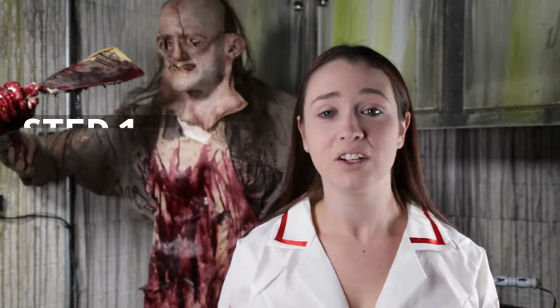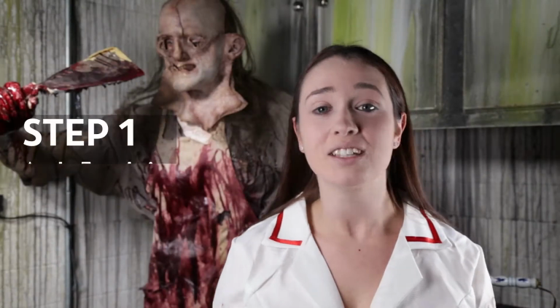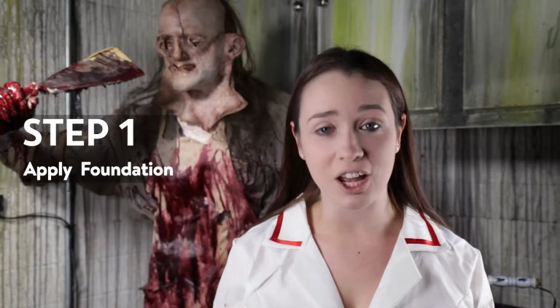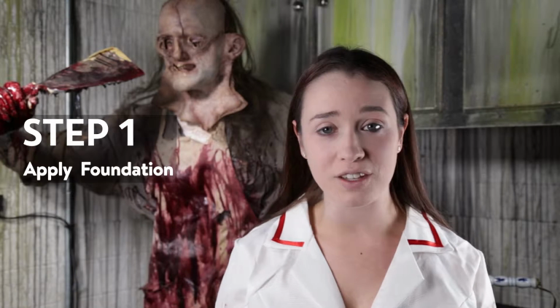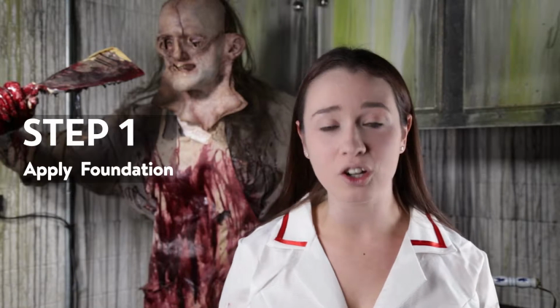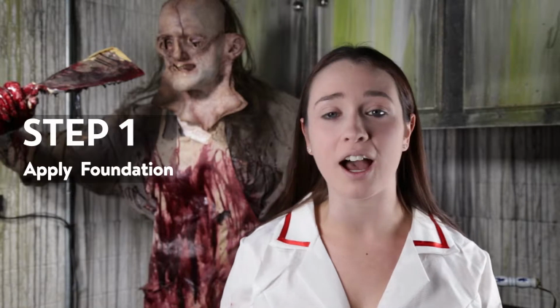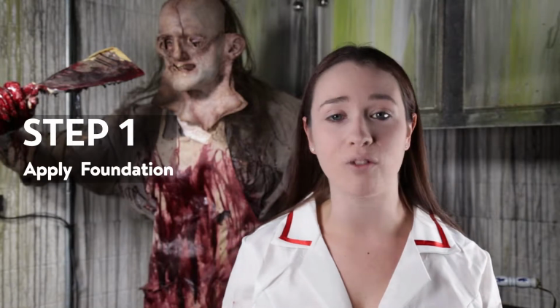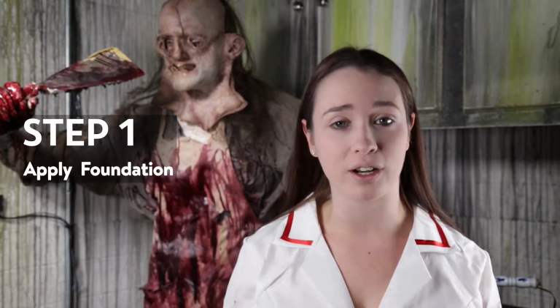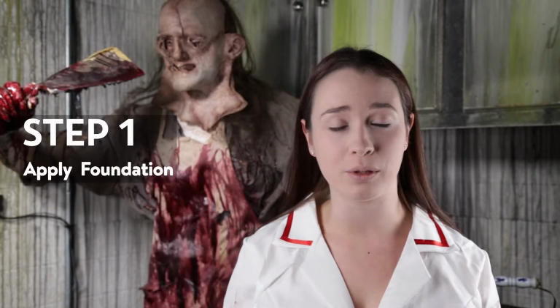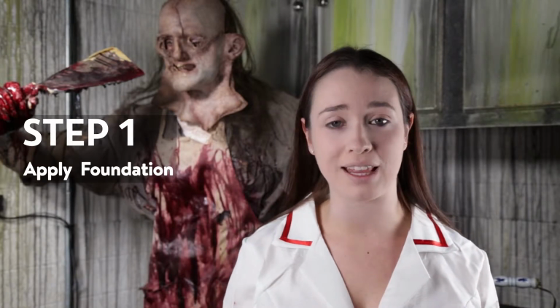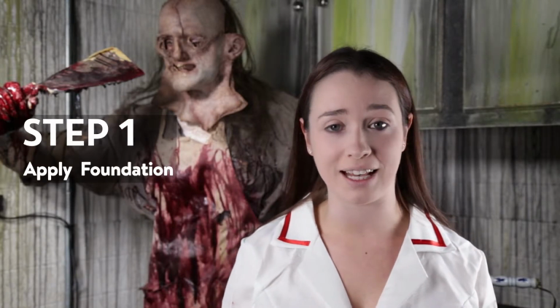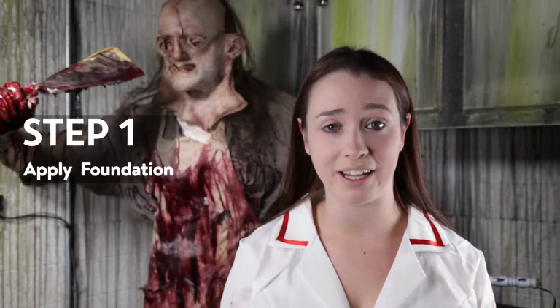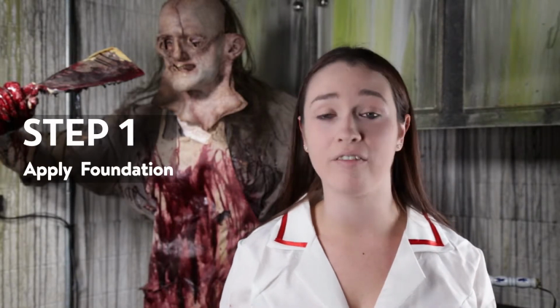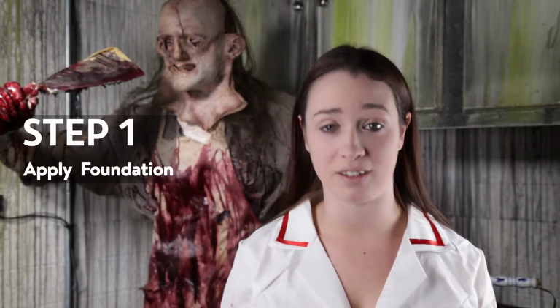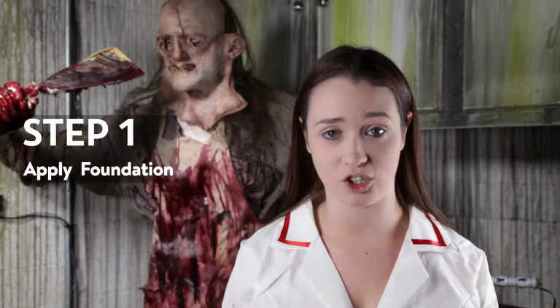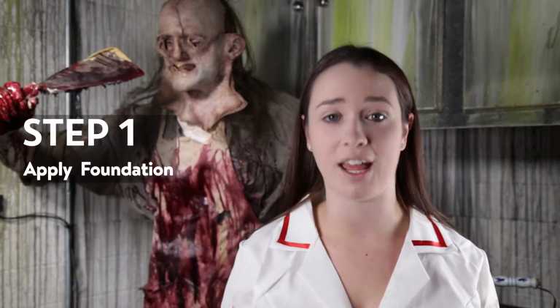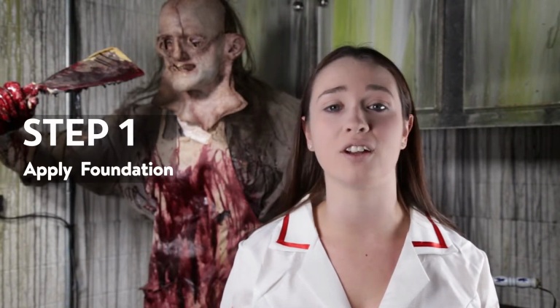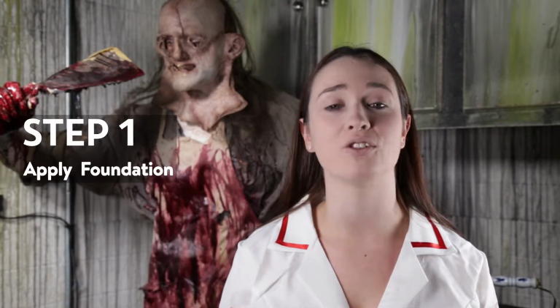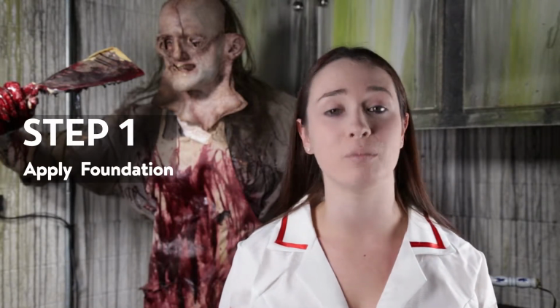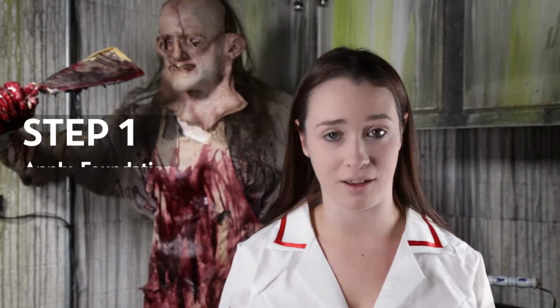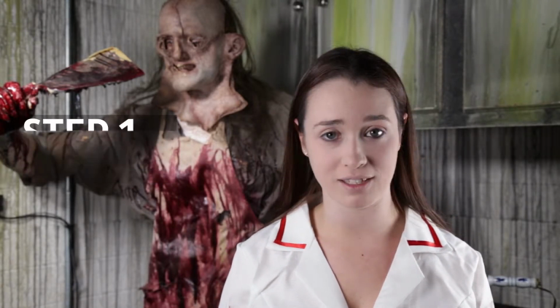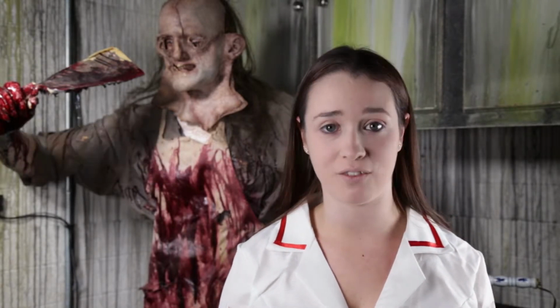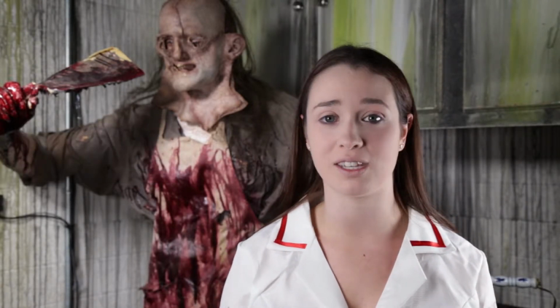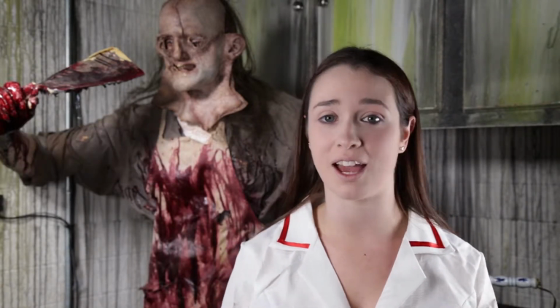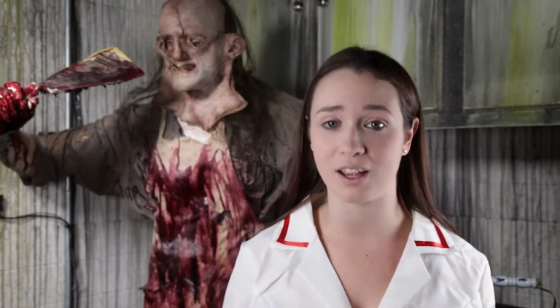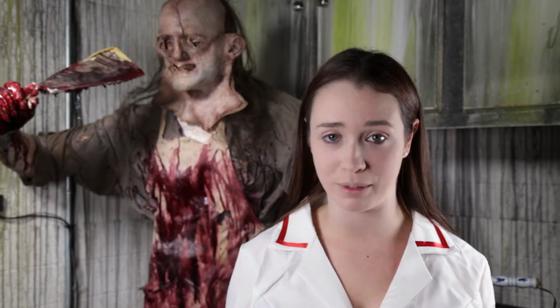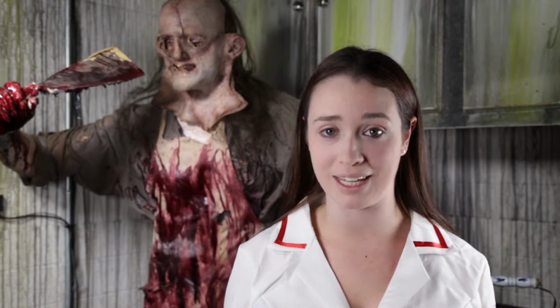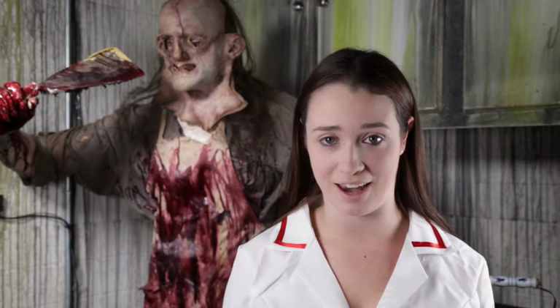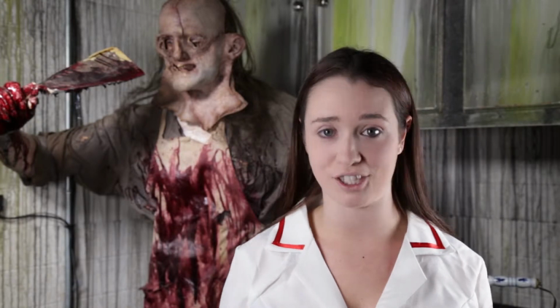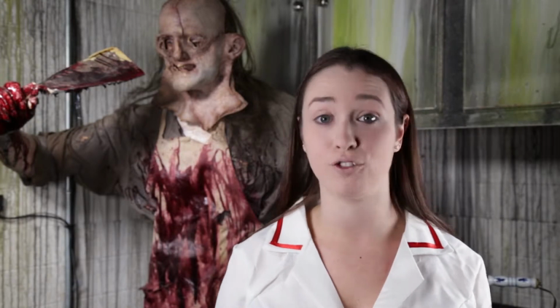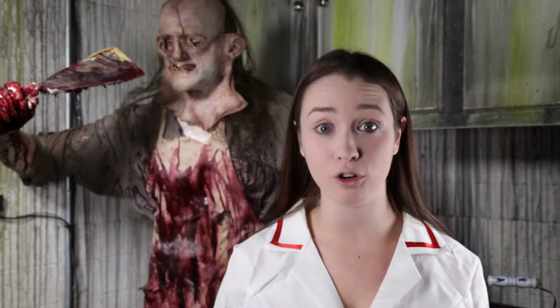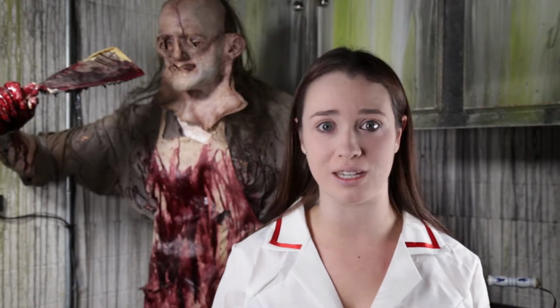To start off this look, I've already applied a thin layer of foundation and translucent powder to give us a nice blank canvas for the bruises.